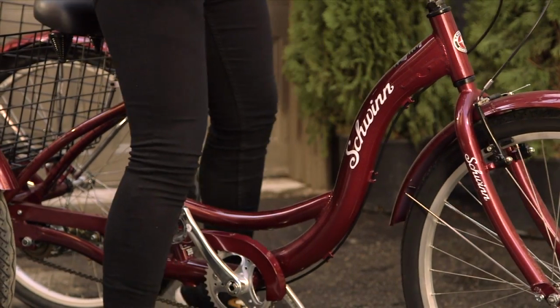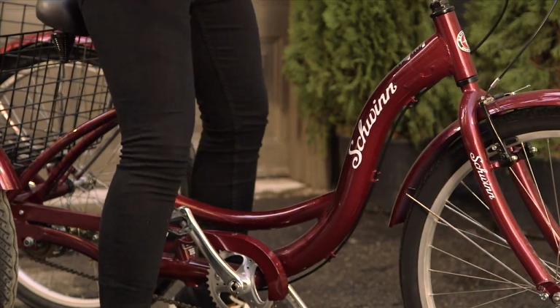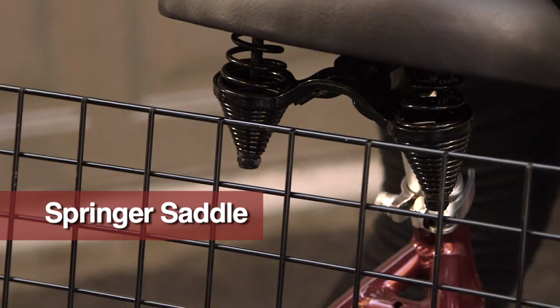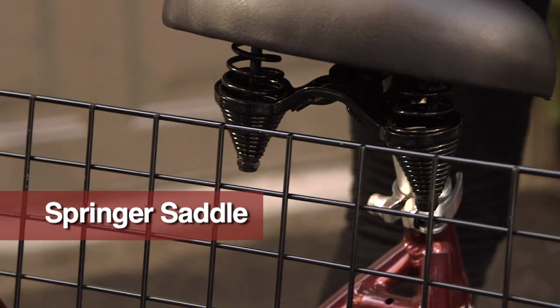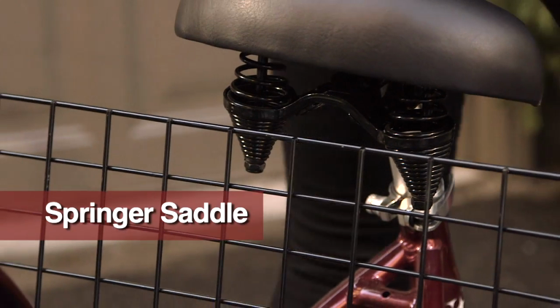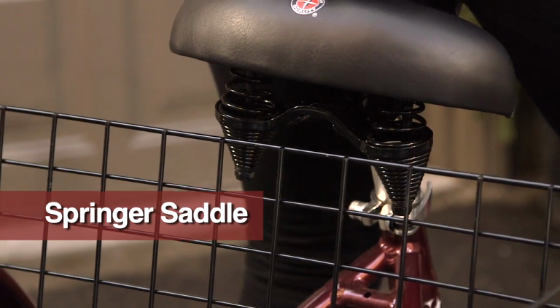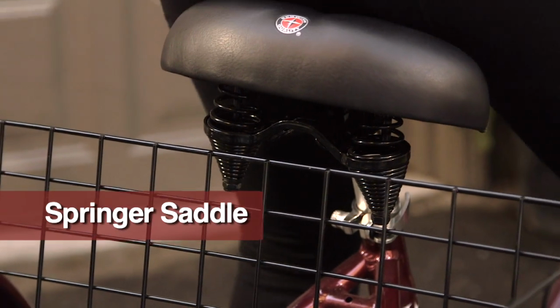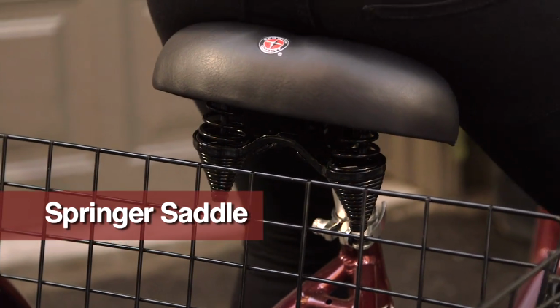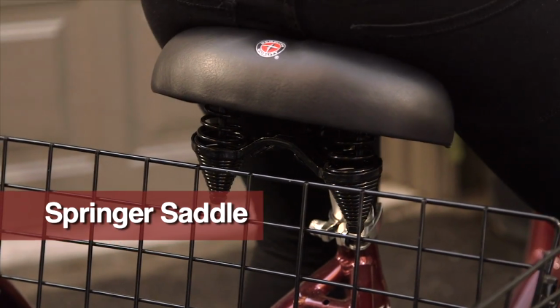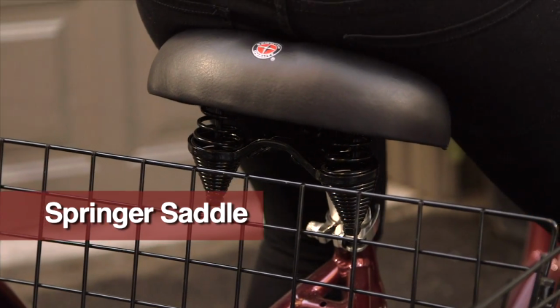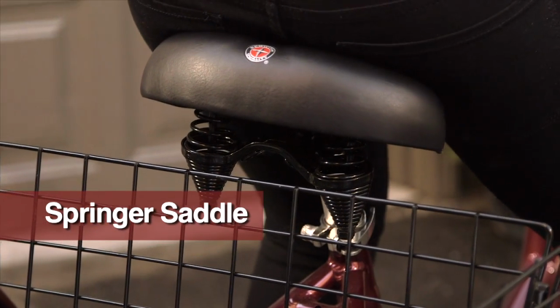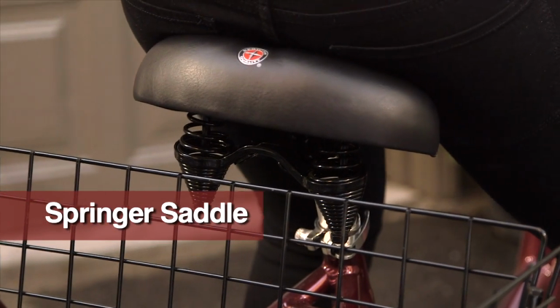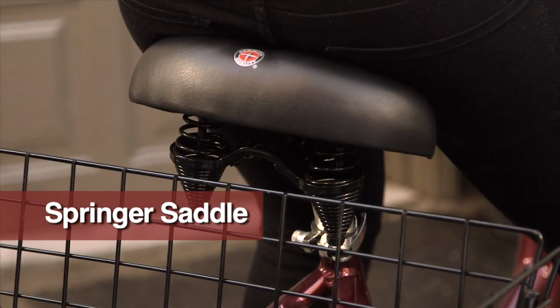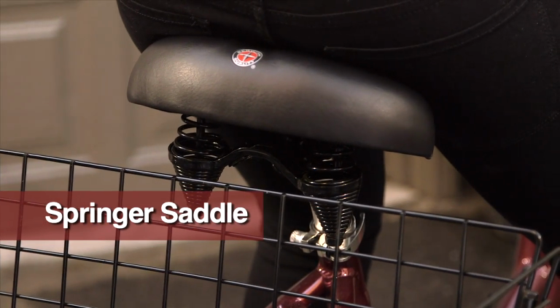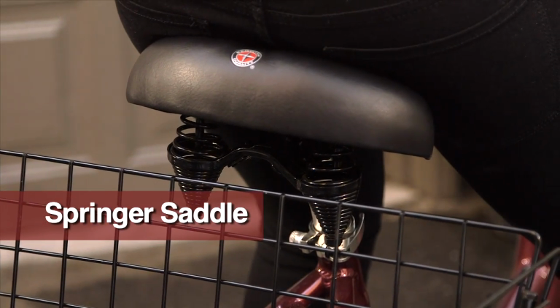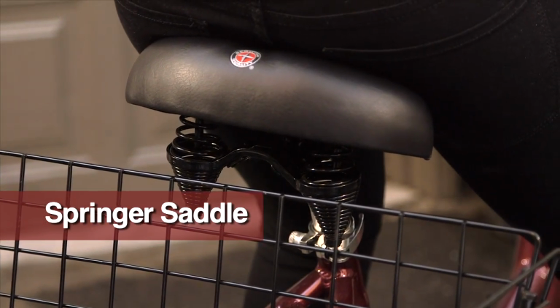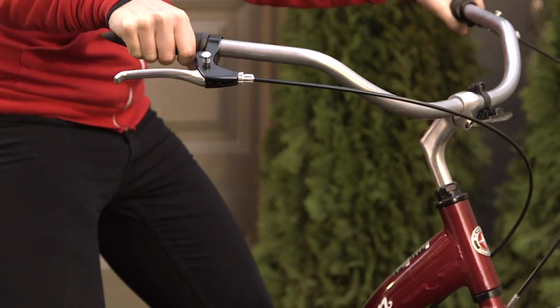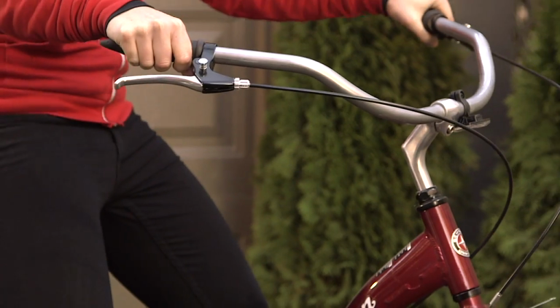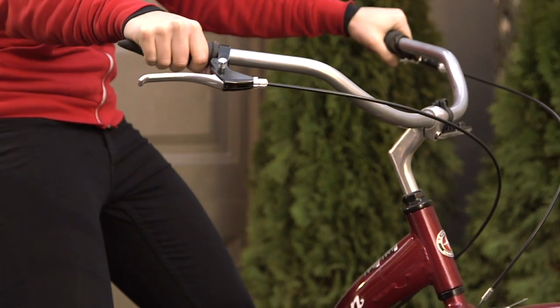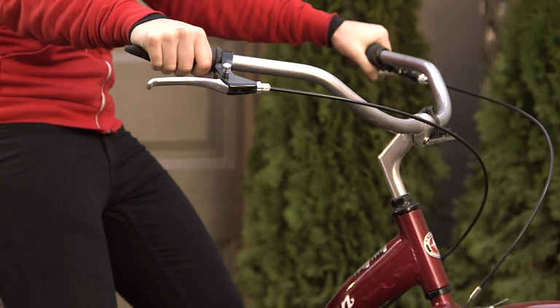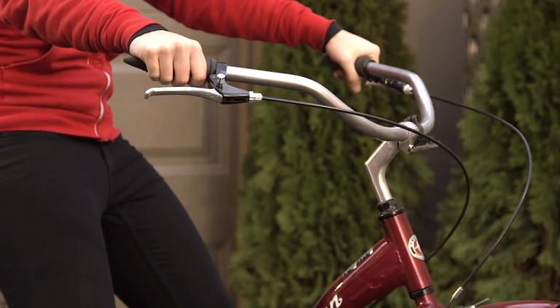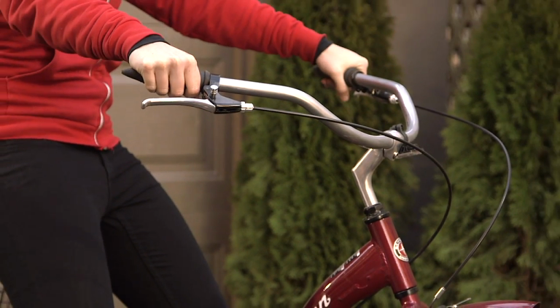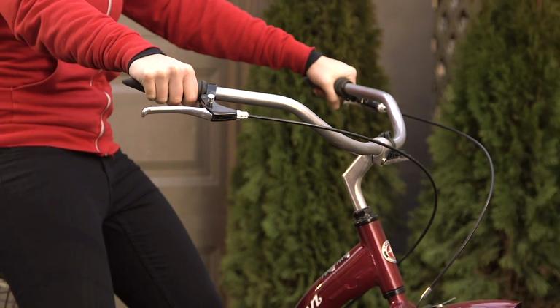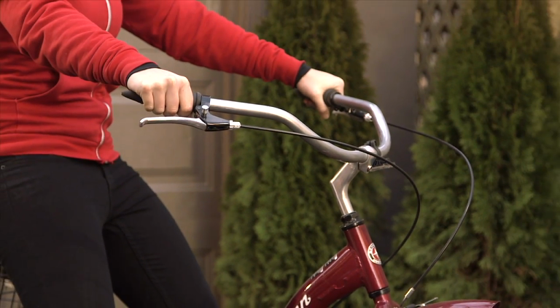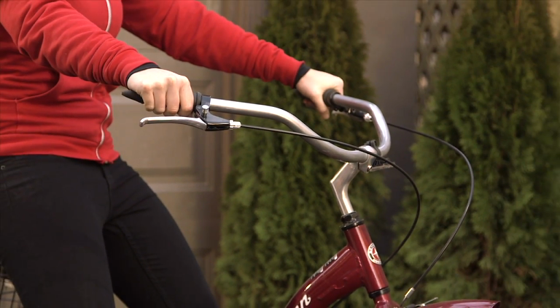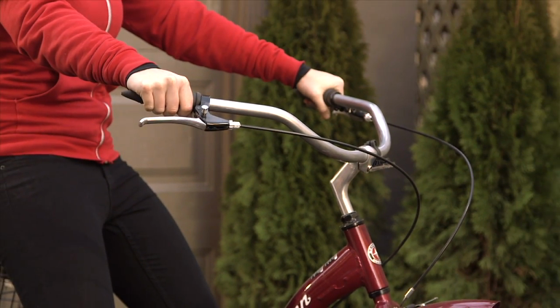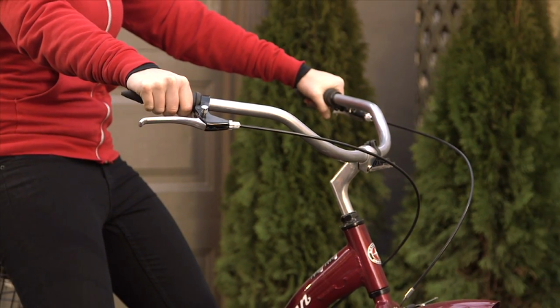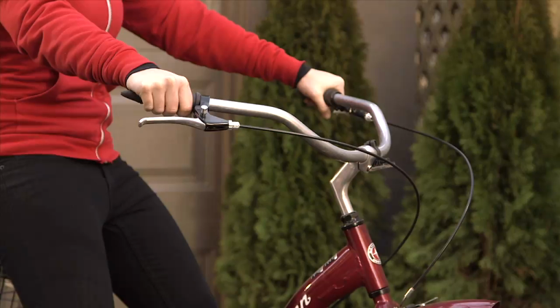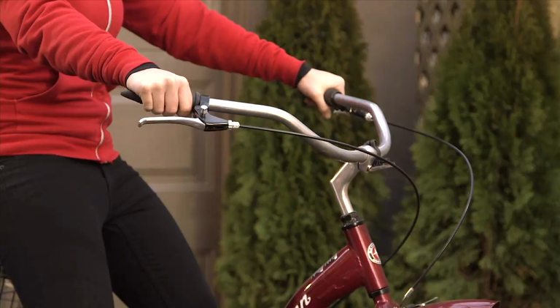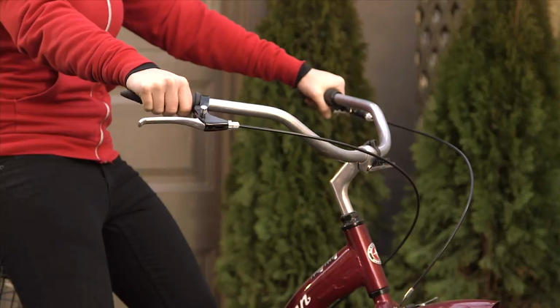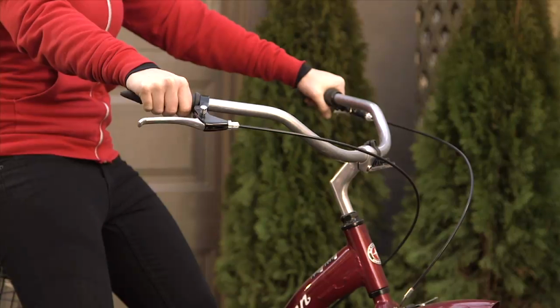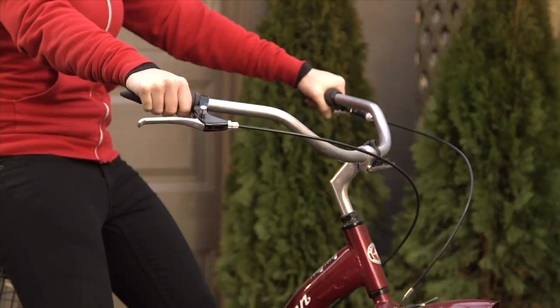The Schwinn Meridian features an ultra-comfortable spring saddle. Swept-back handlebars provide comfort and stability.